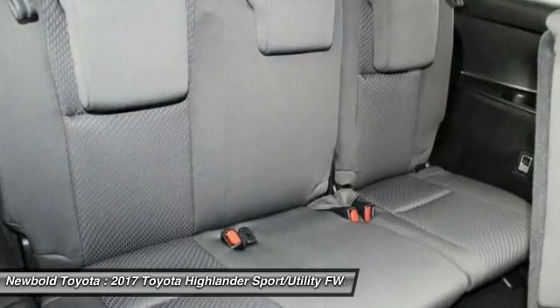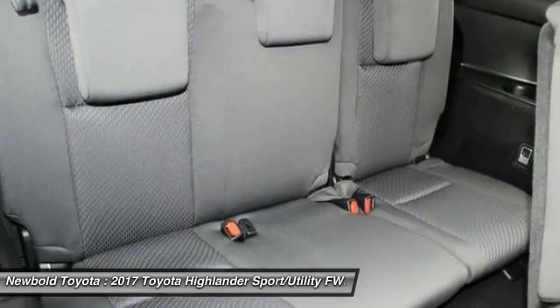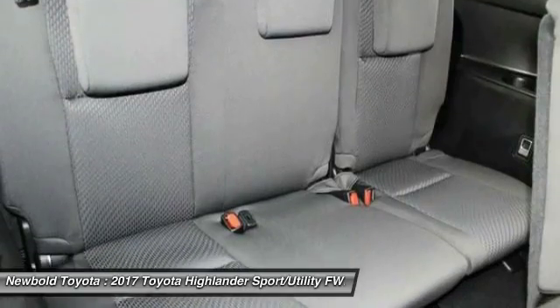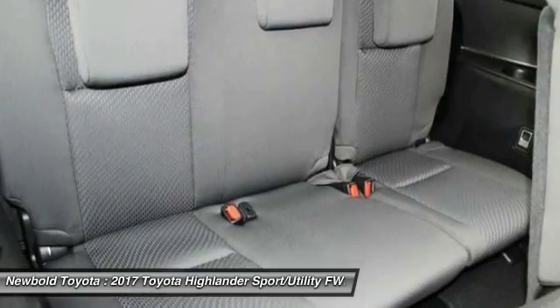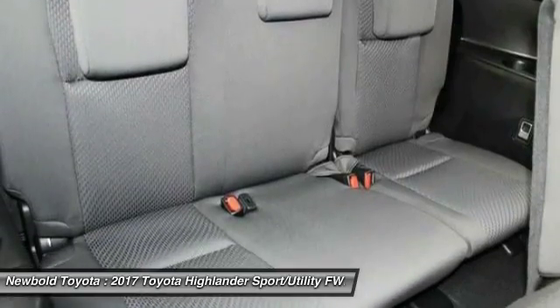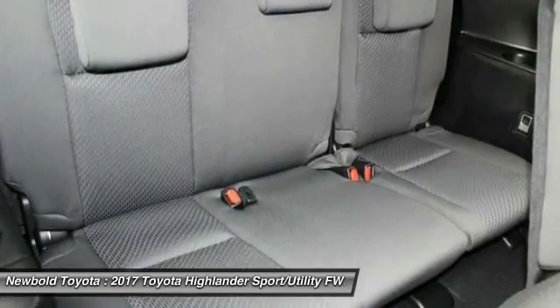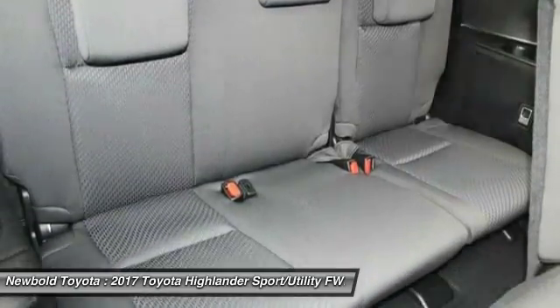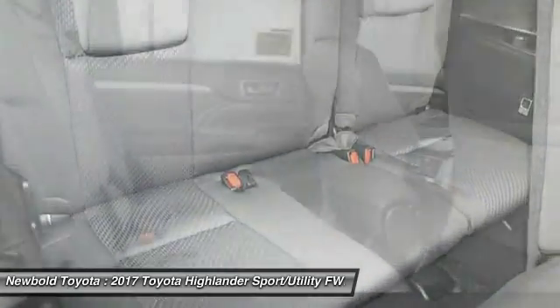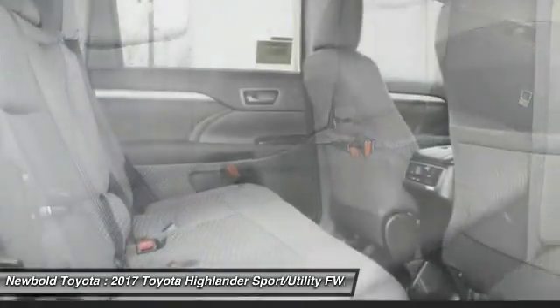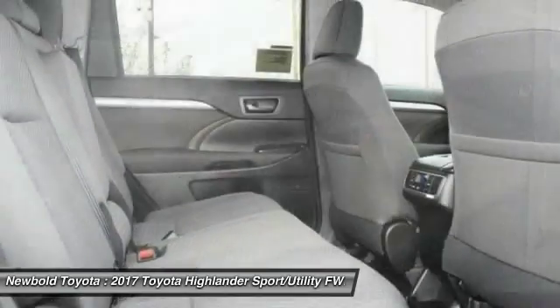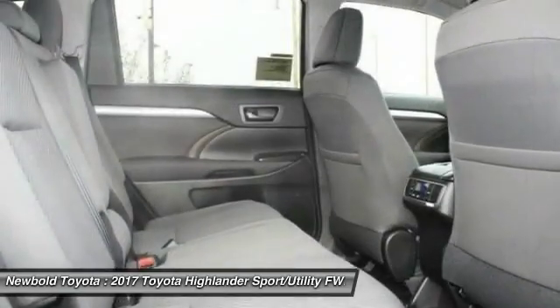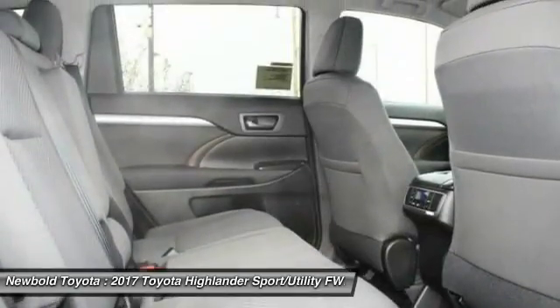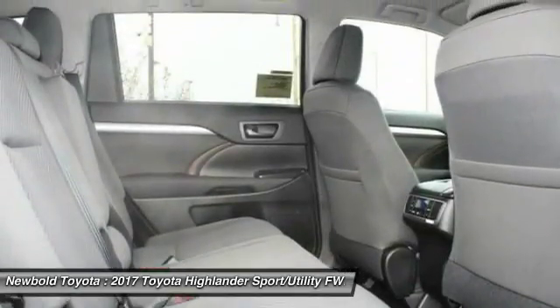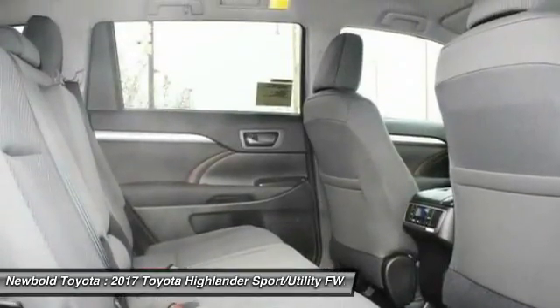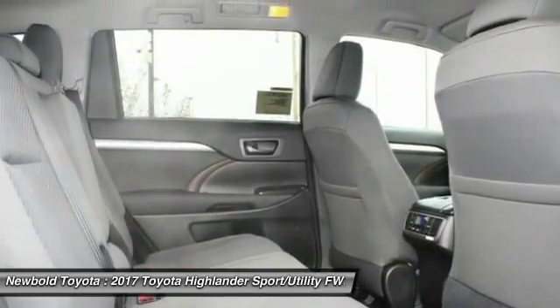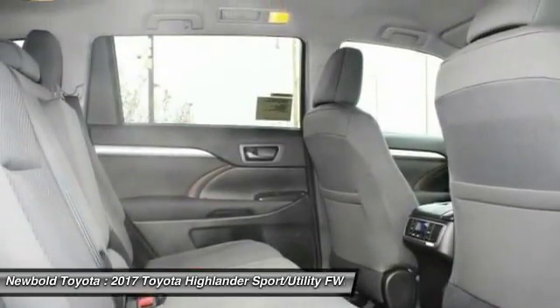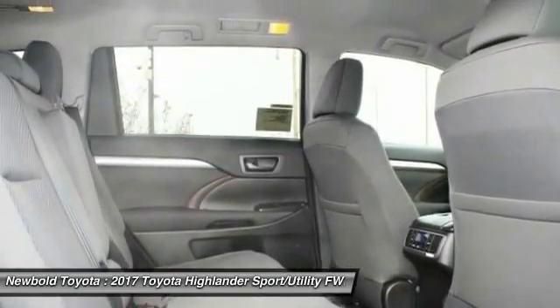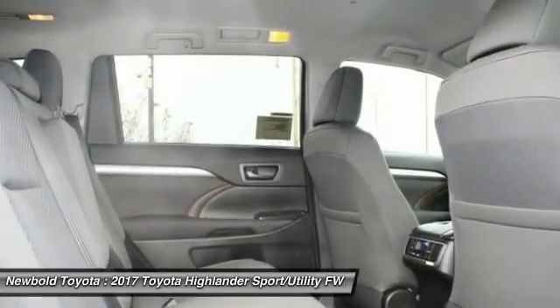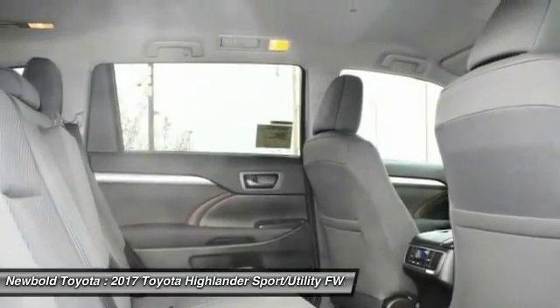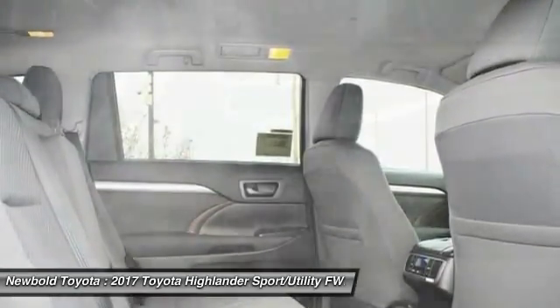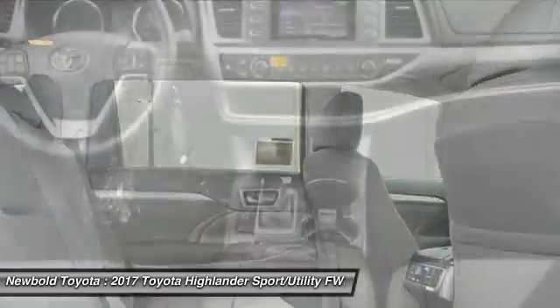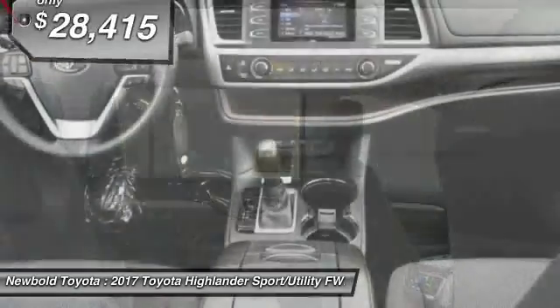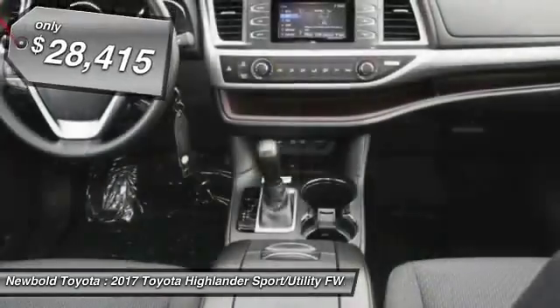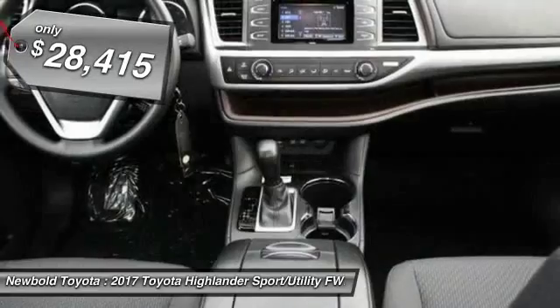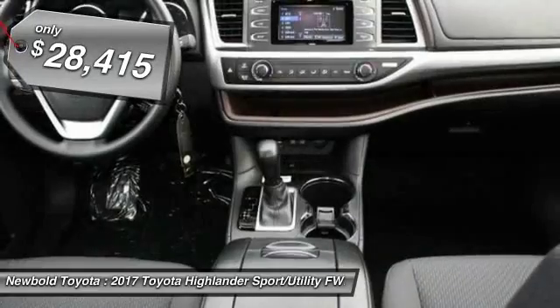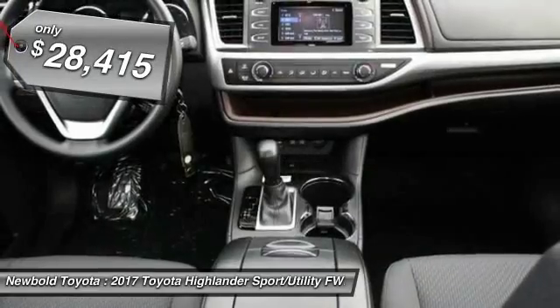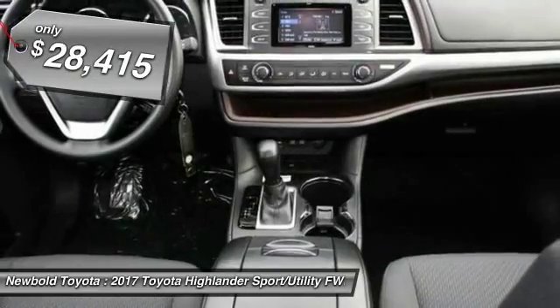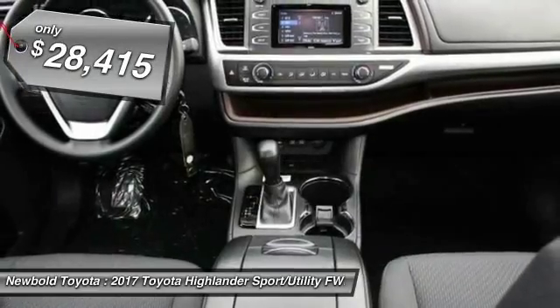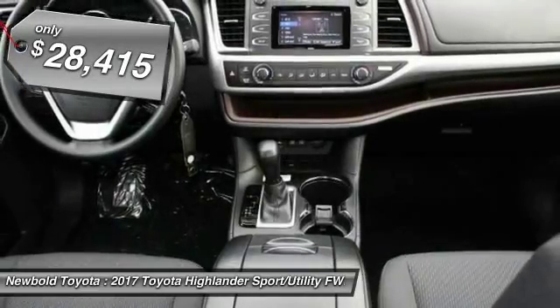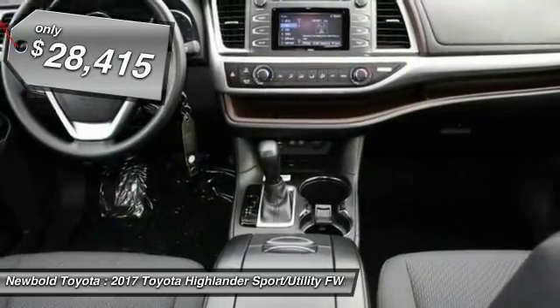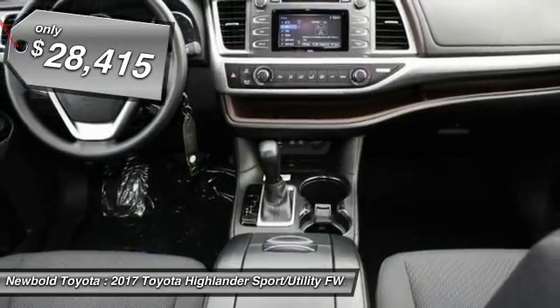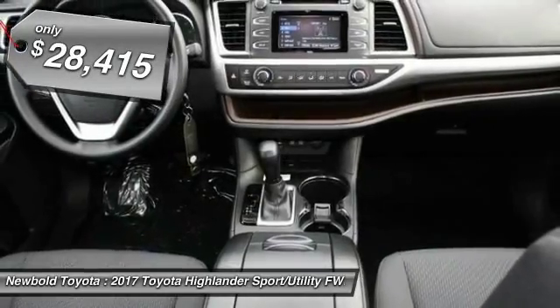A 2010 top safety pick, the Highlander is where substance meets style and is priced below $30,000.